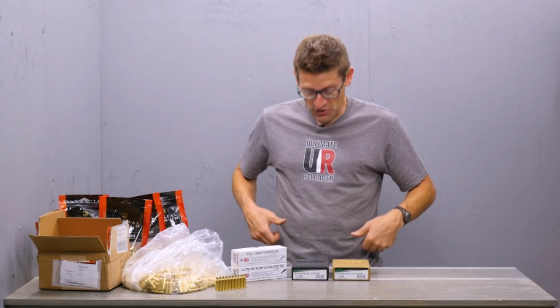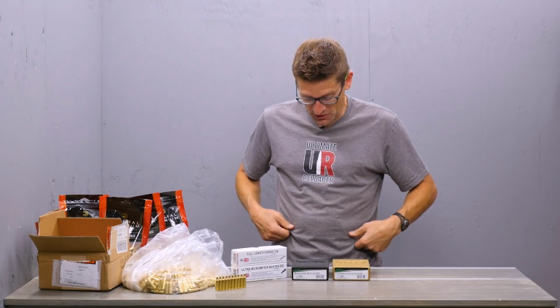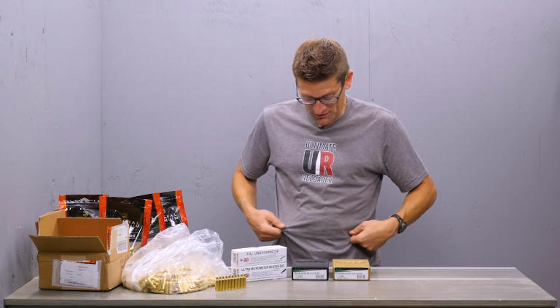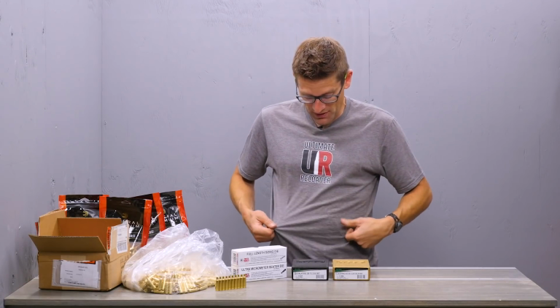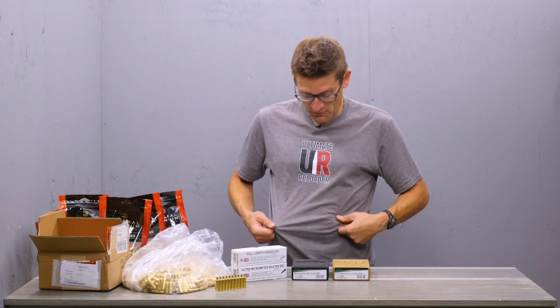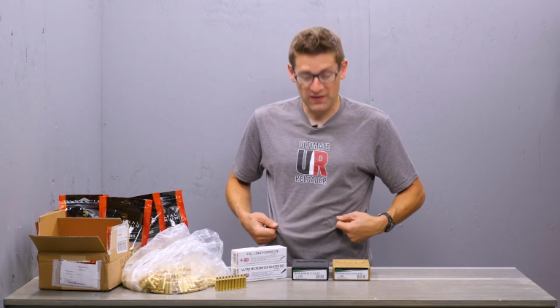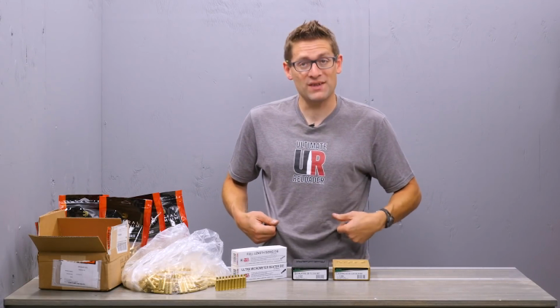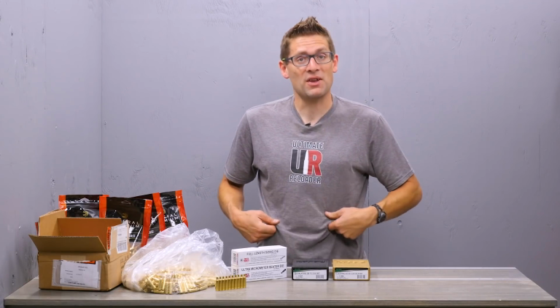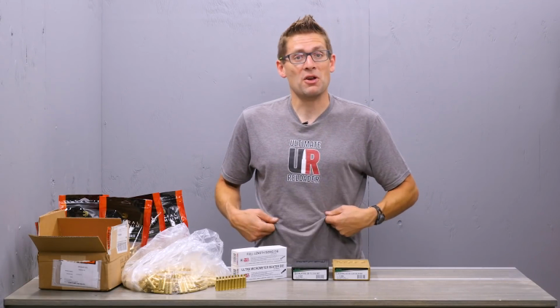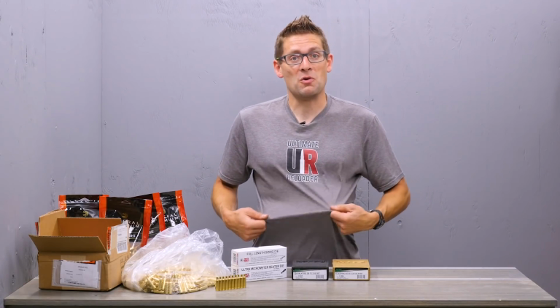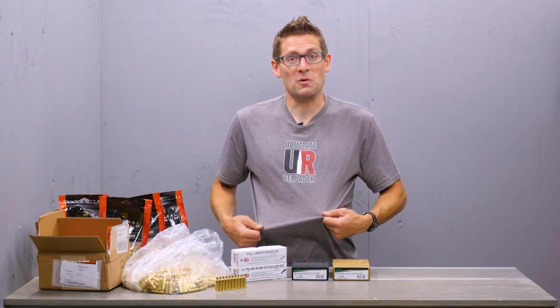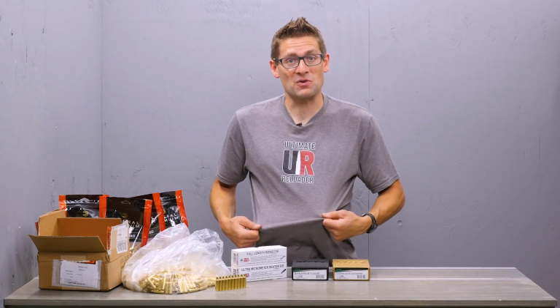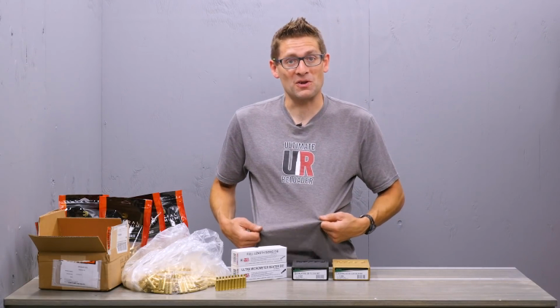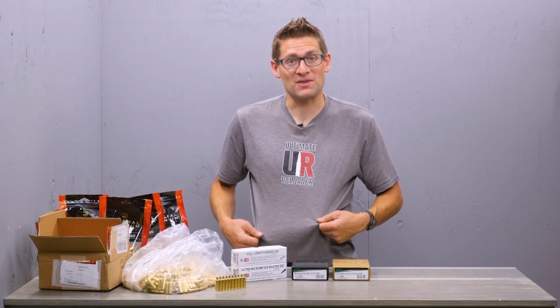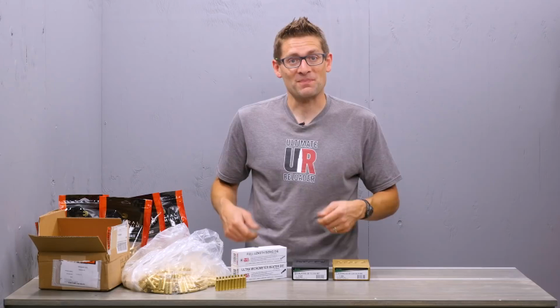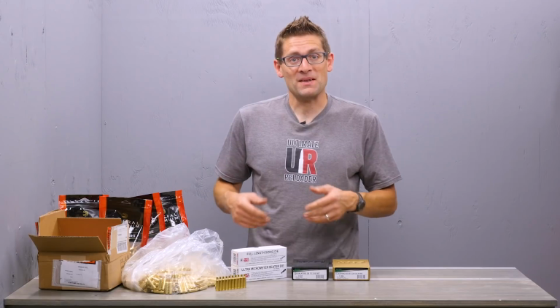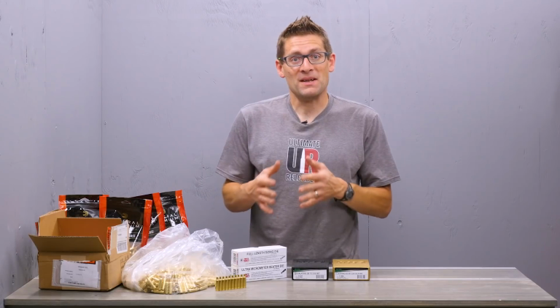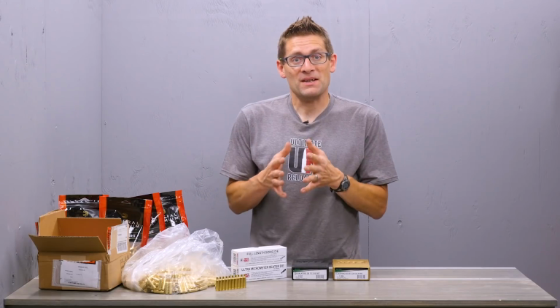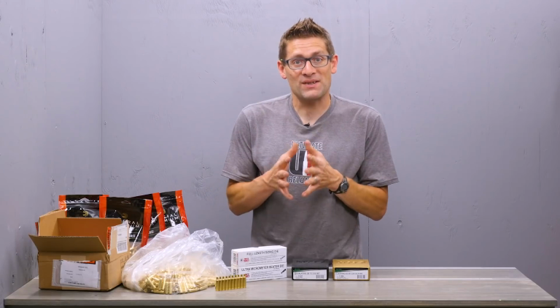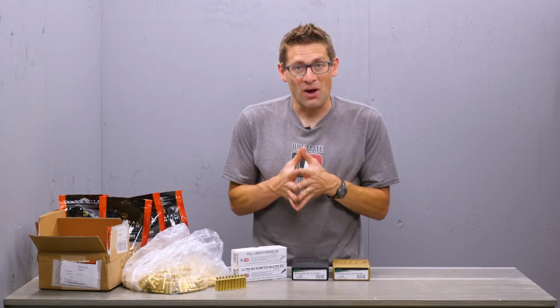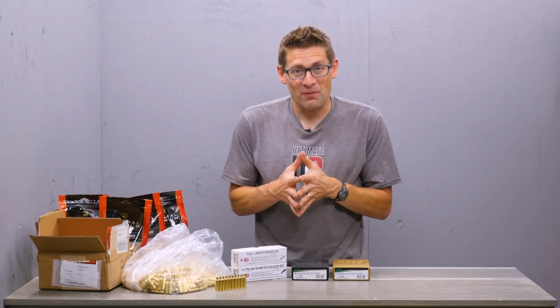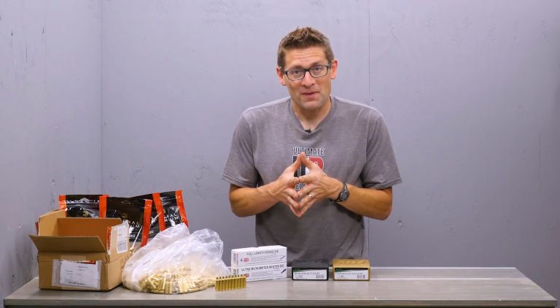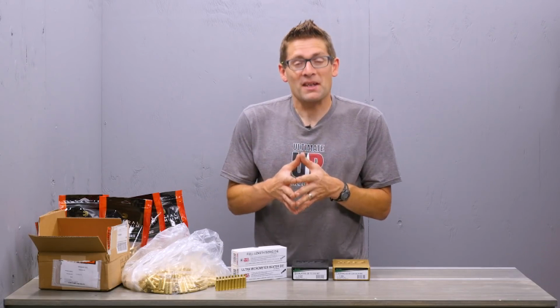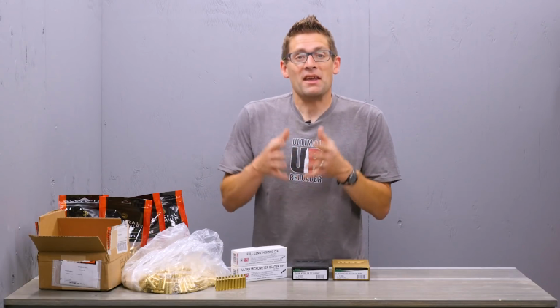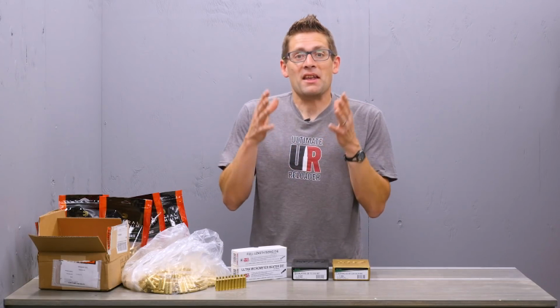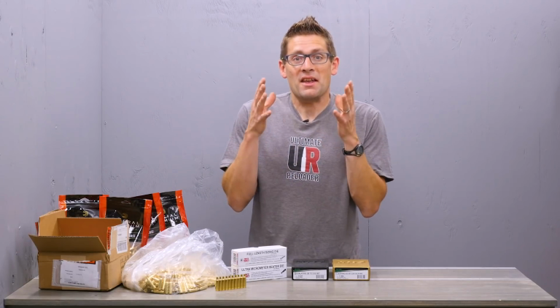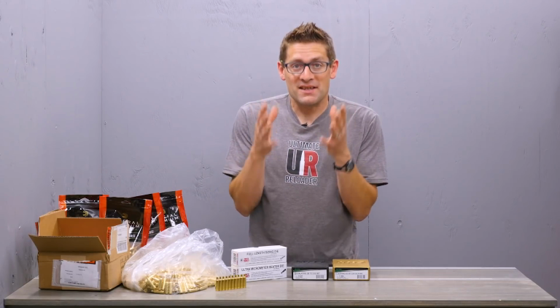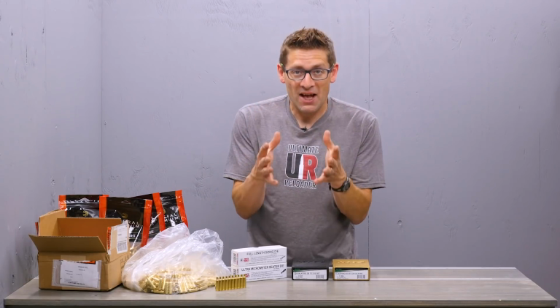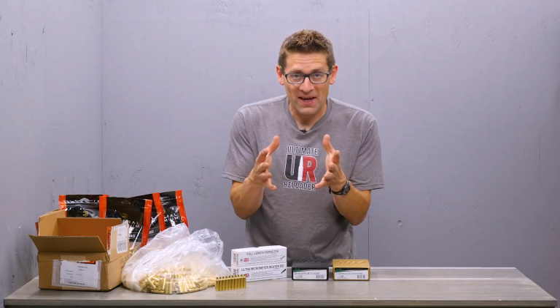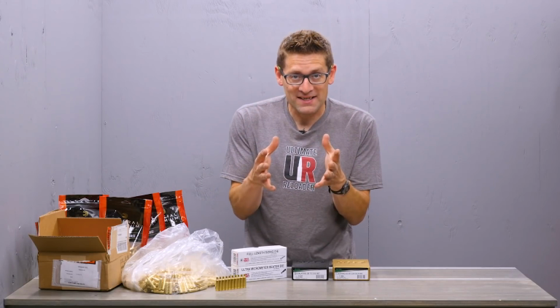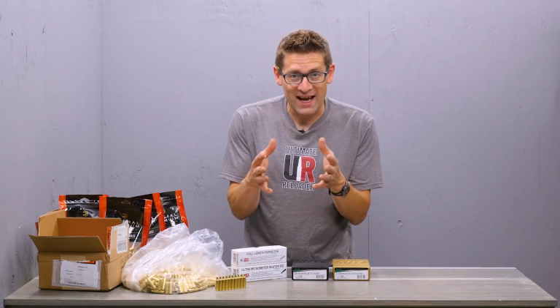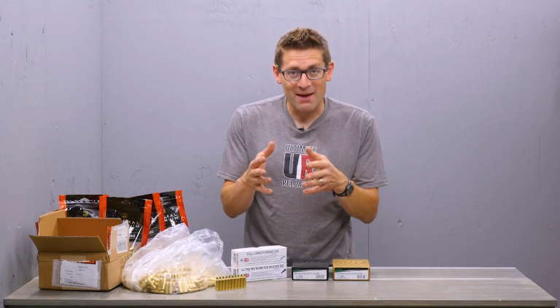You can also get one of these cool shirts. So, until next time, happy shooting and happy reloading.